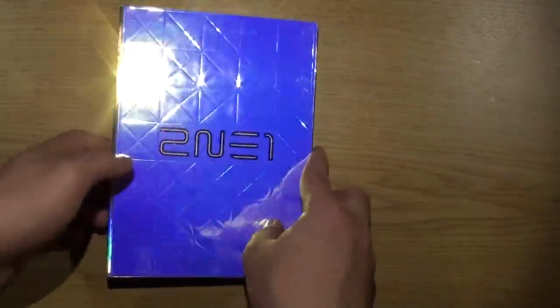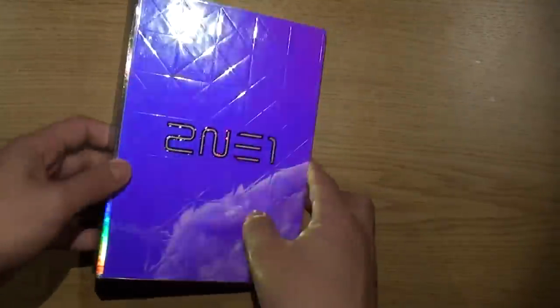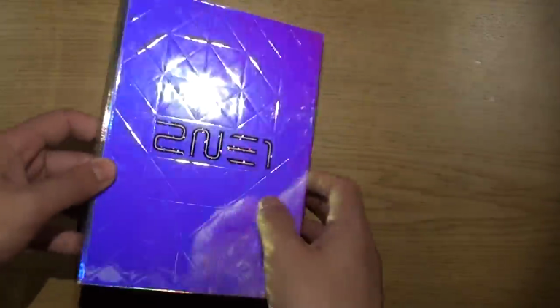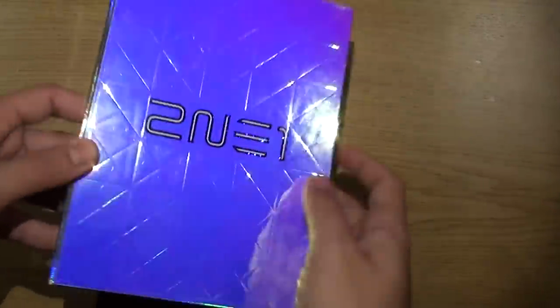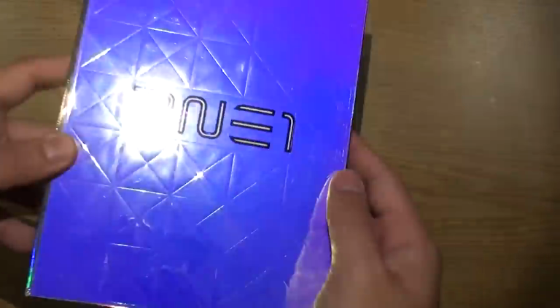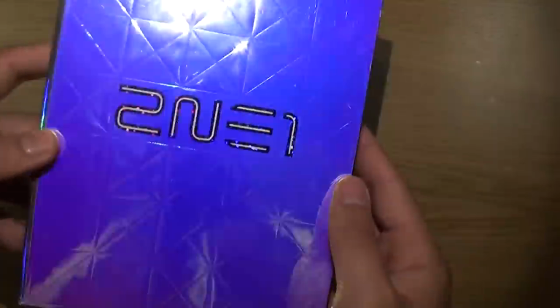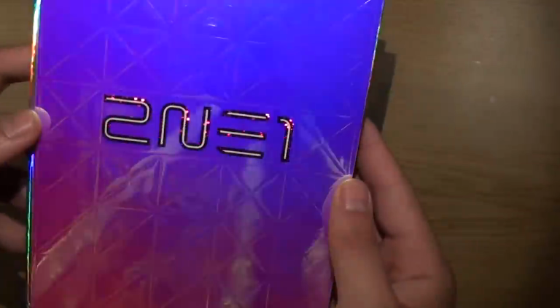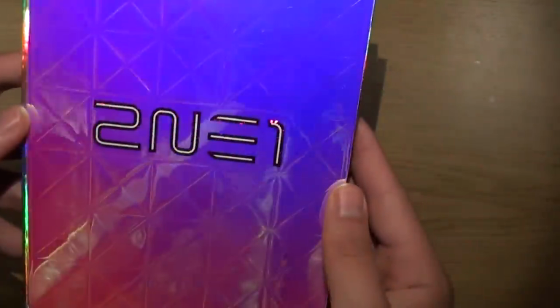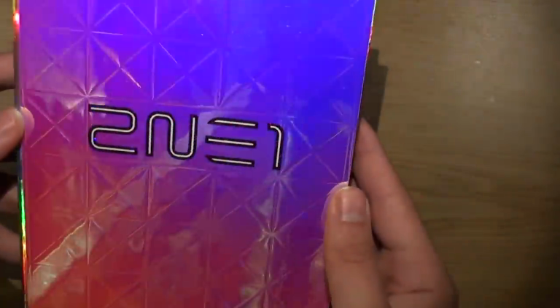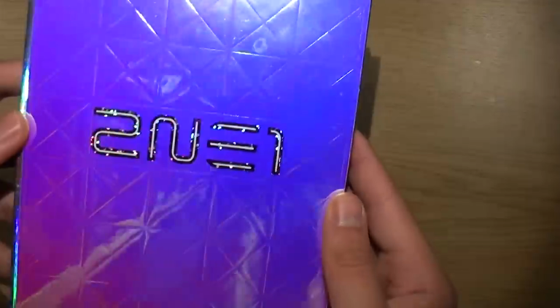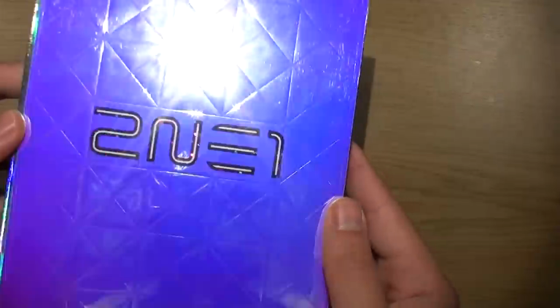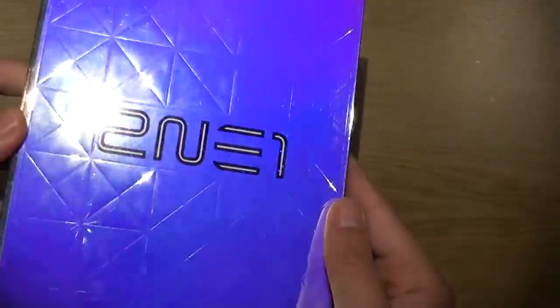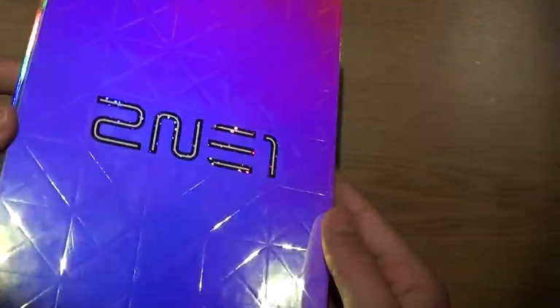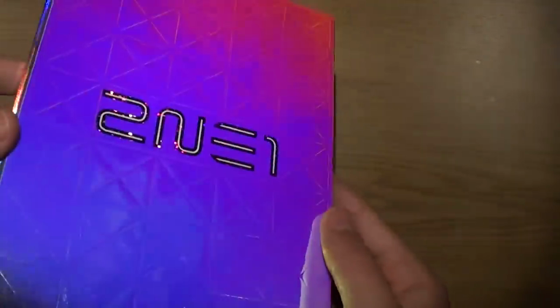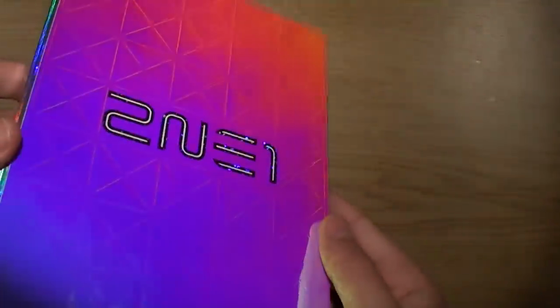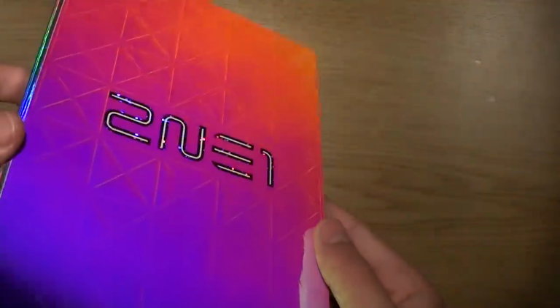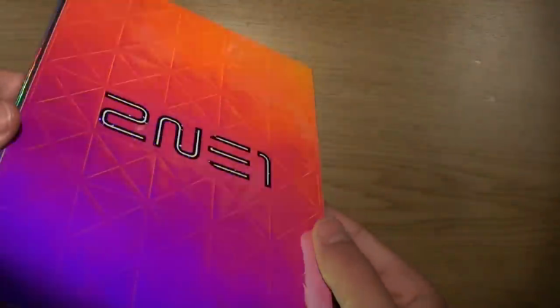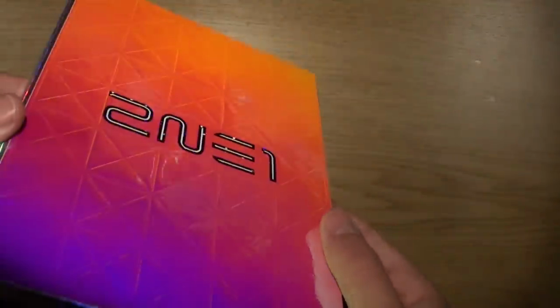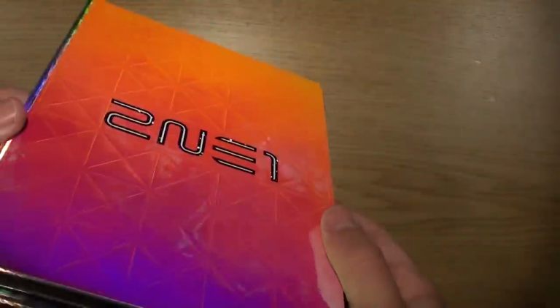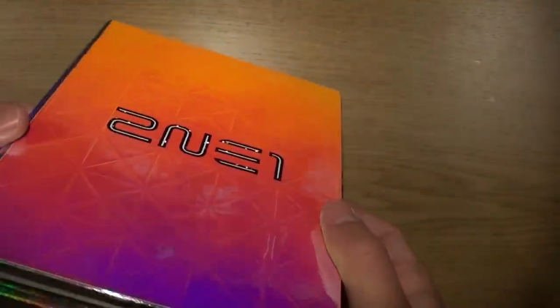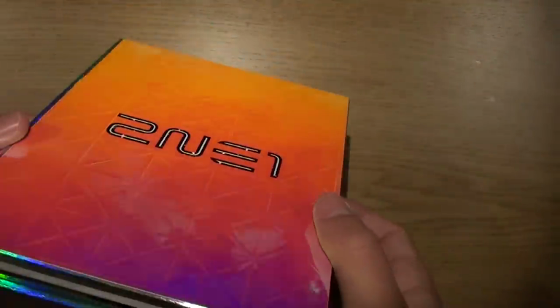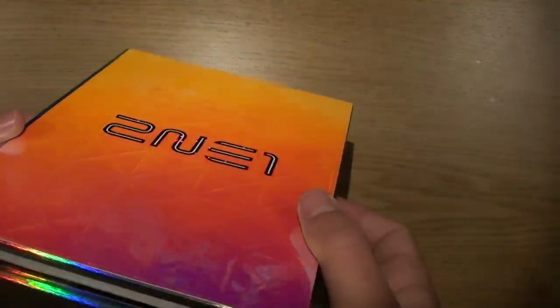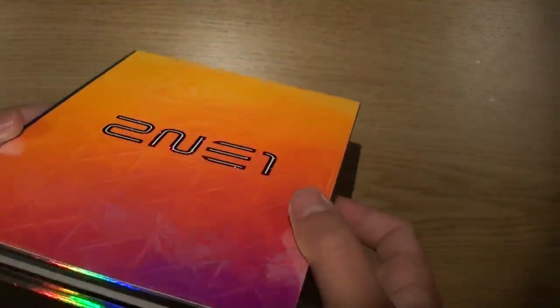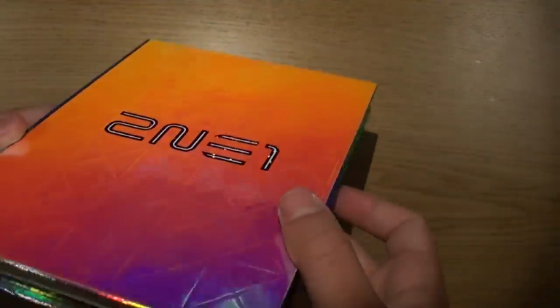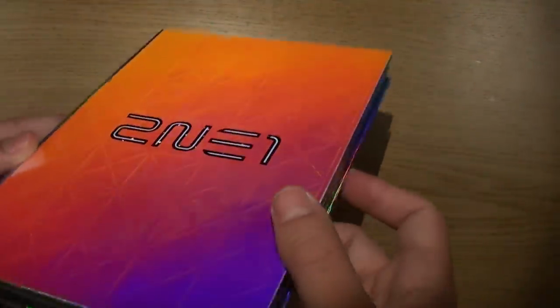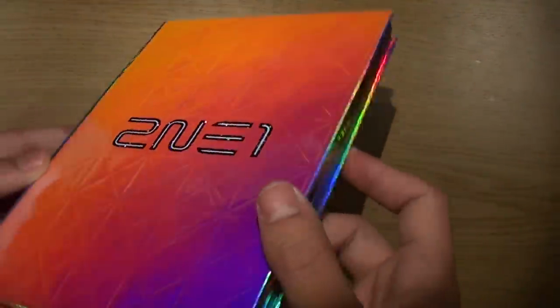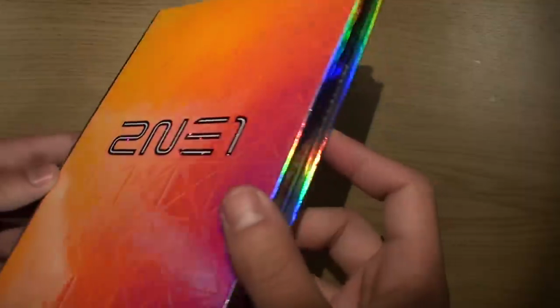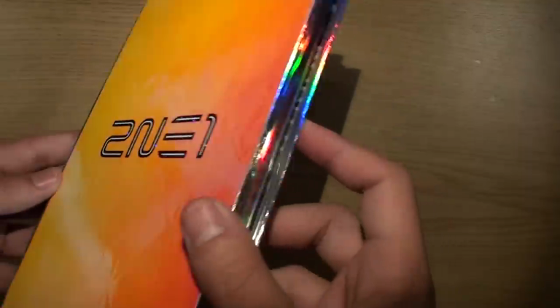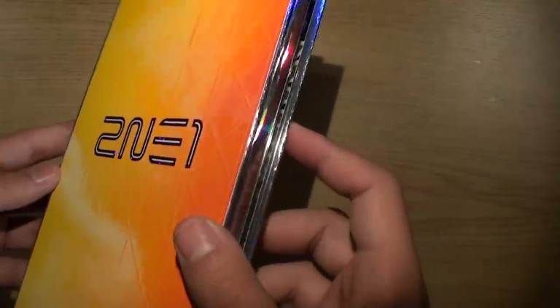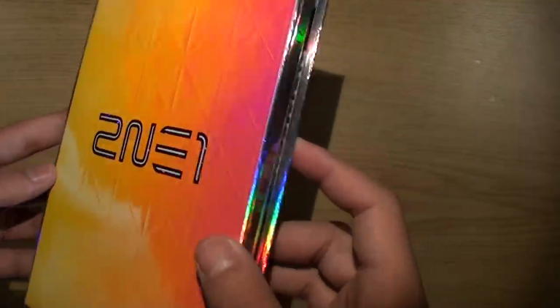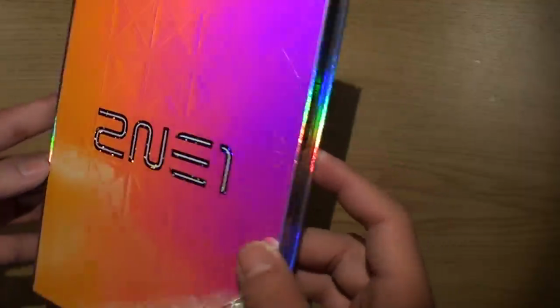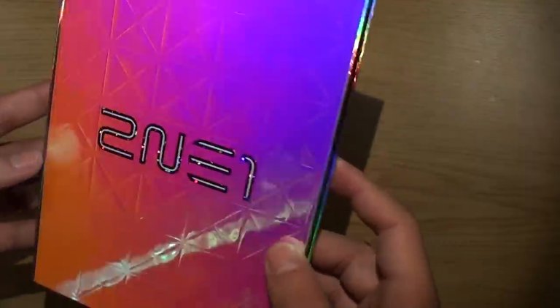I'm very amazed with this color-changing cover.